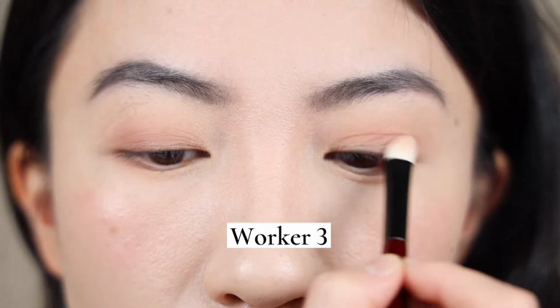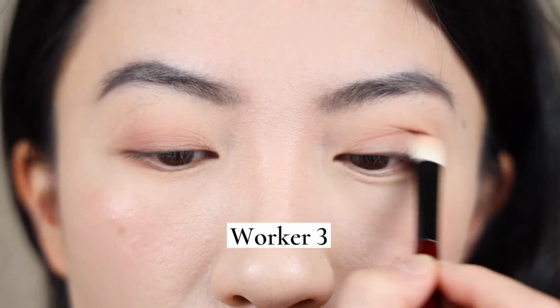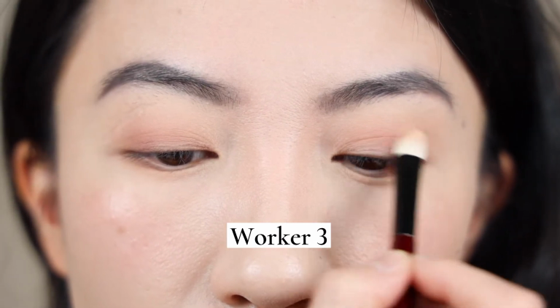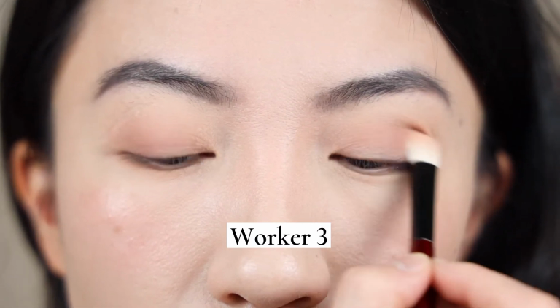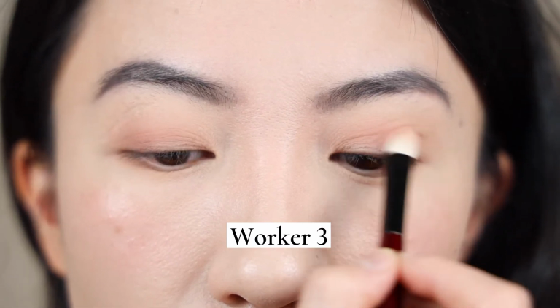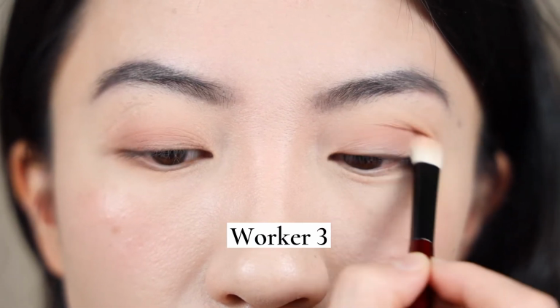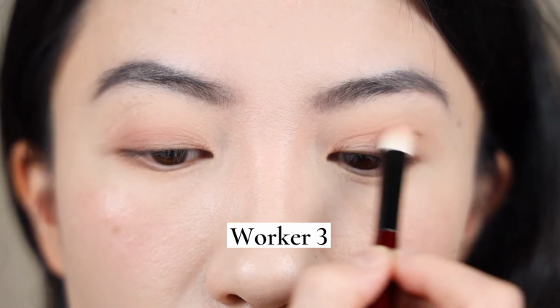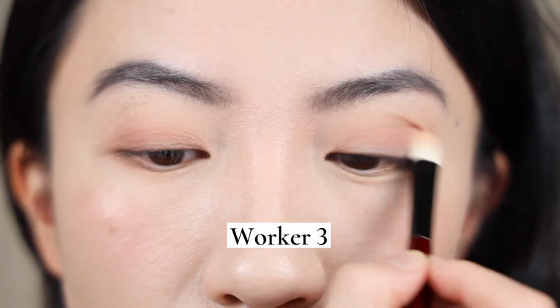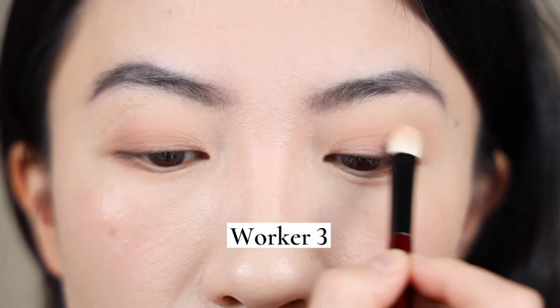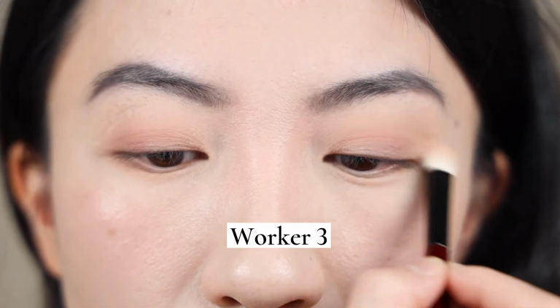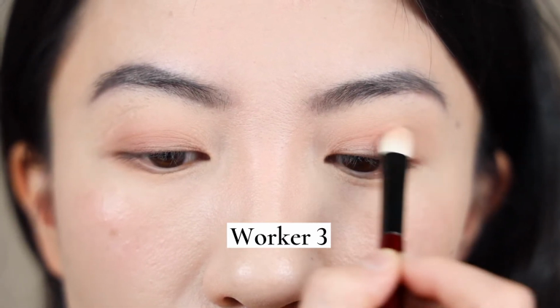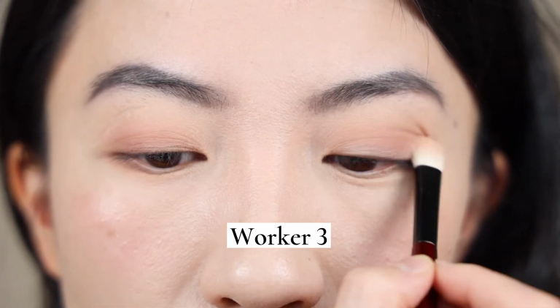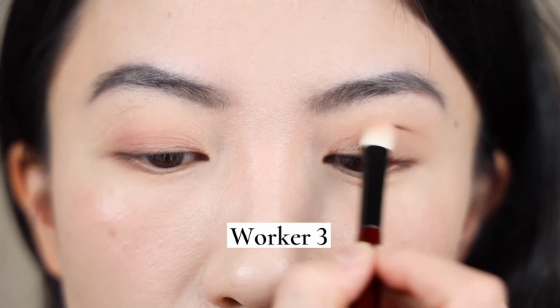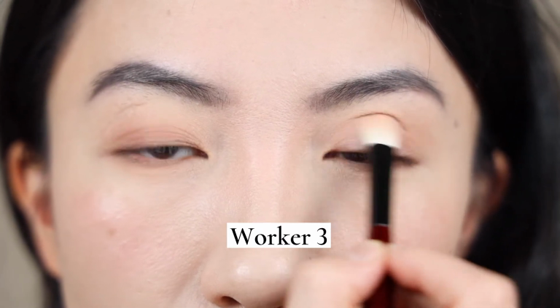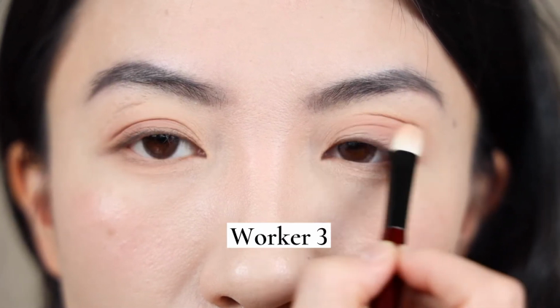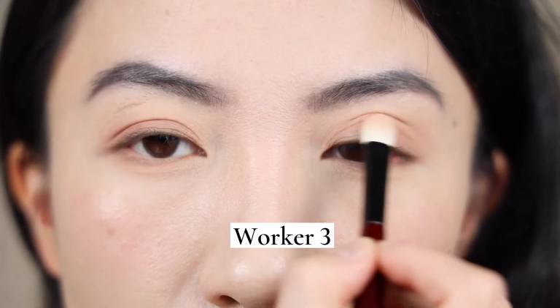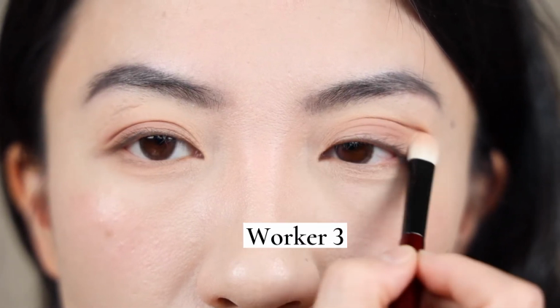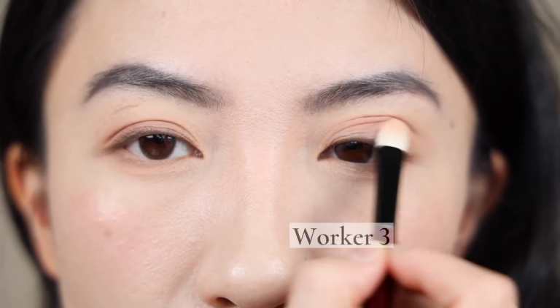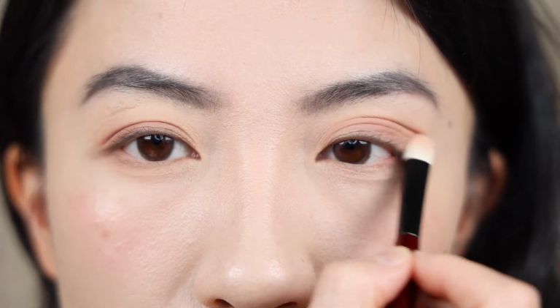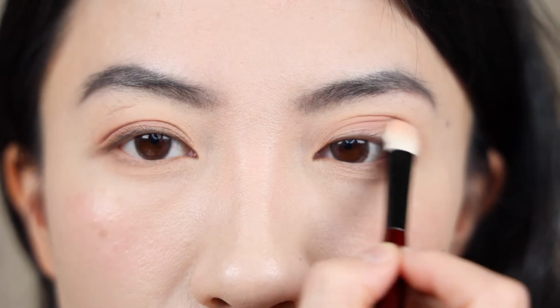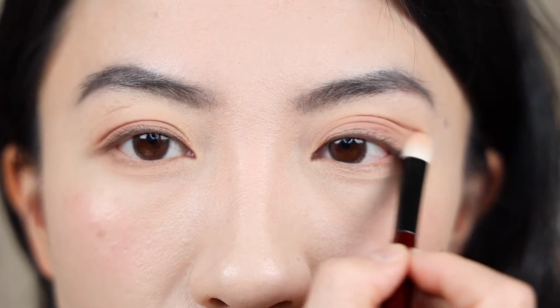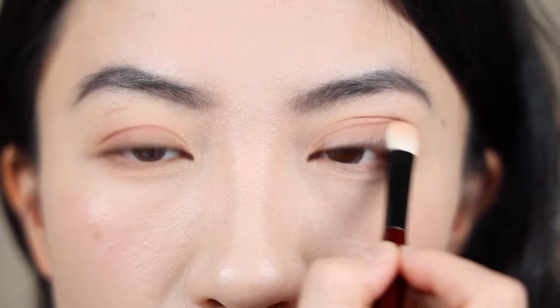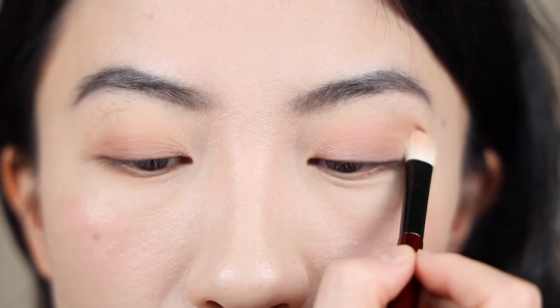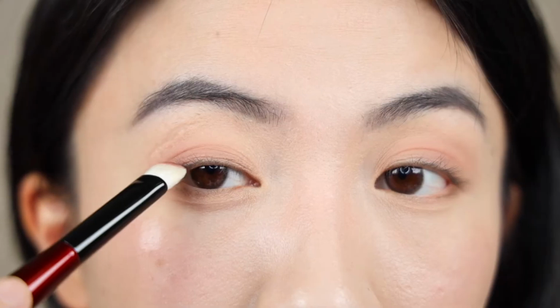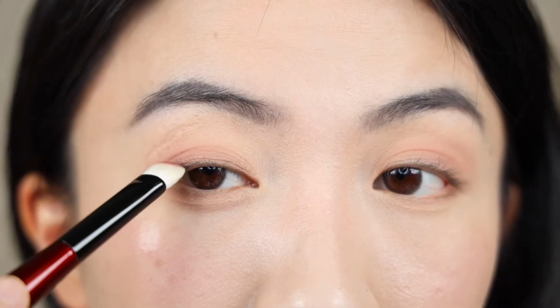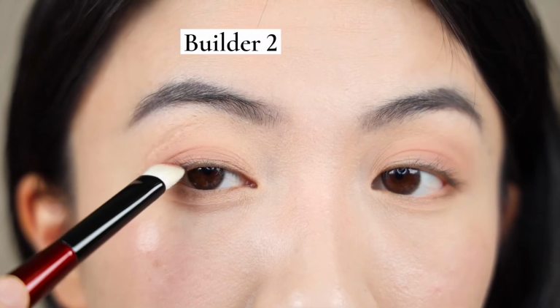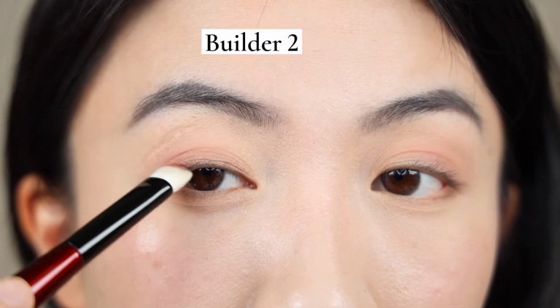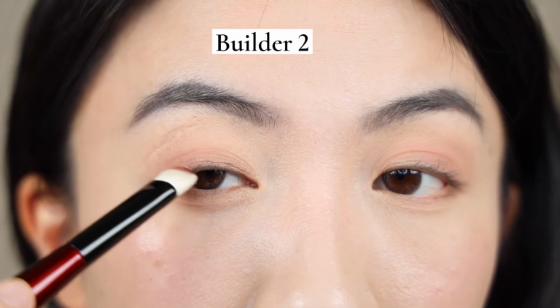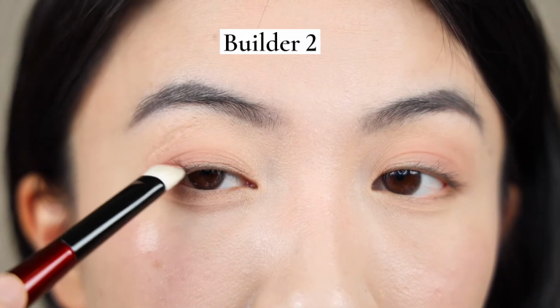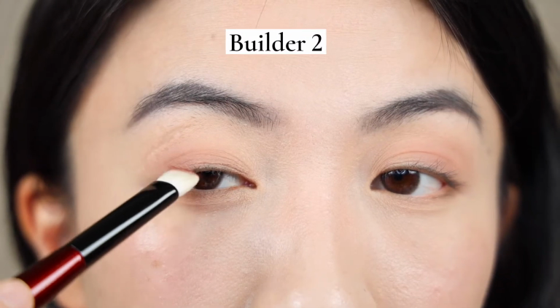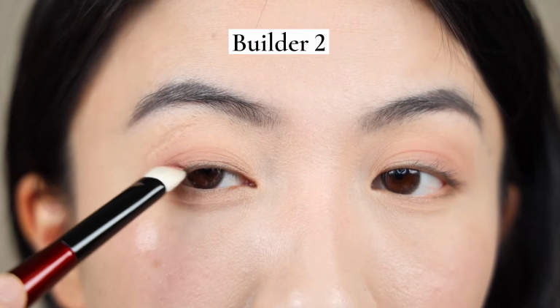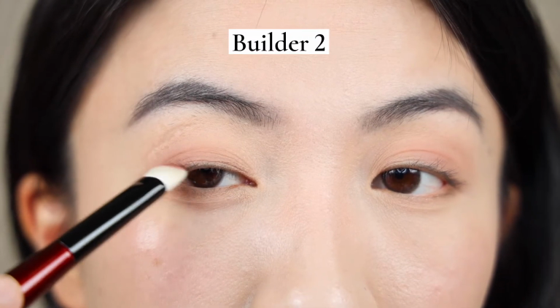Moving on to the left, I'm using Worker 3. This is a thinner brush, especially from the side — it's not as dense as the Worker 1 or 2. So it probably layers down the colors slightly smaller and less intense. It gives you much more flexibility. So if you don't have that much space in between your brow and eyes, this may be ideal. Or if you prefer a softer look, Worker 3 would give you a lighter wash of color.